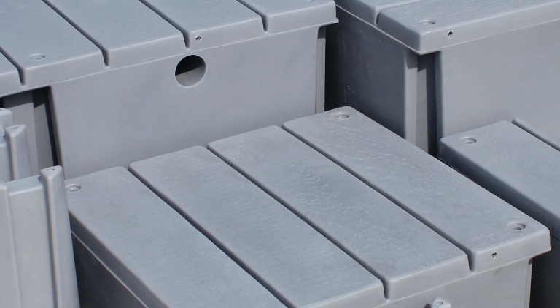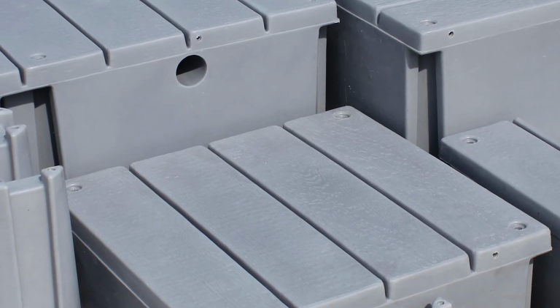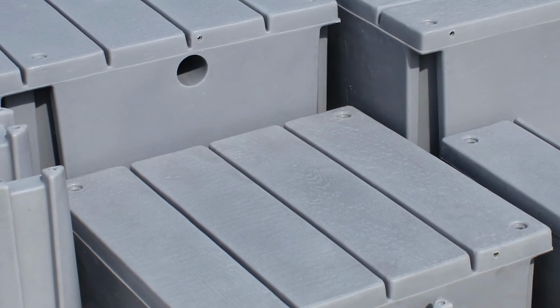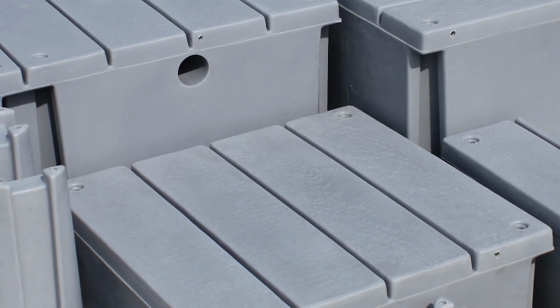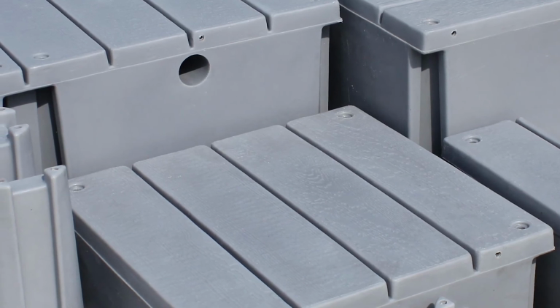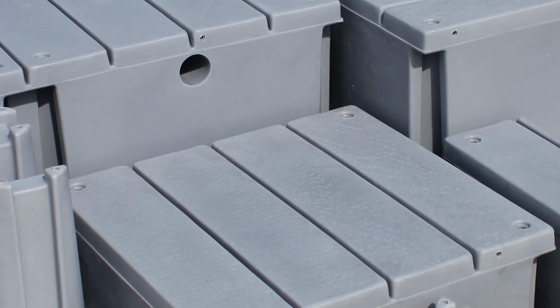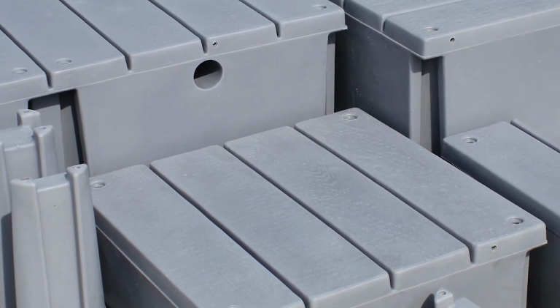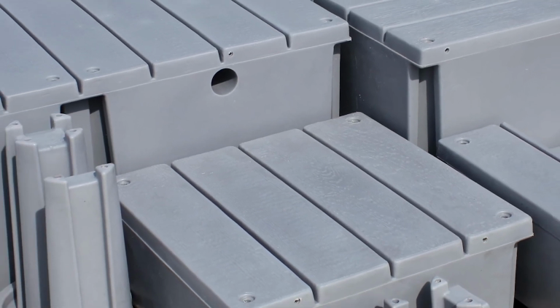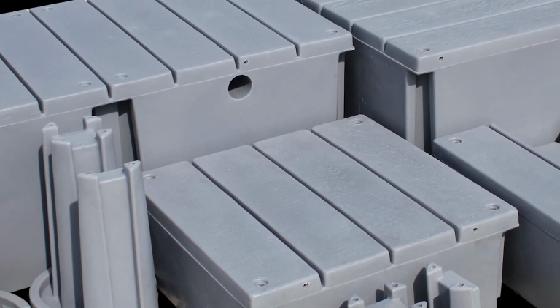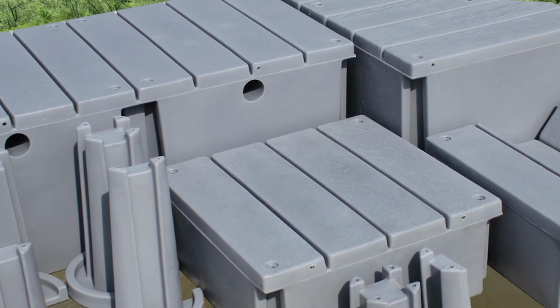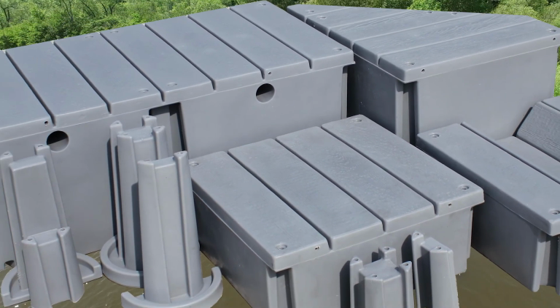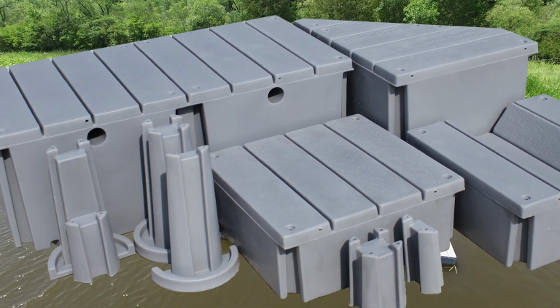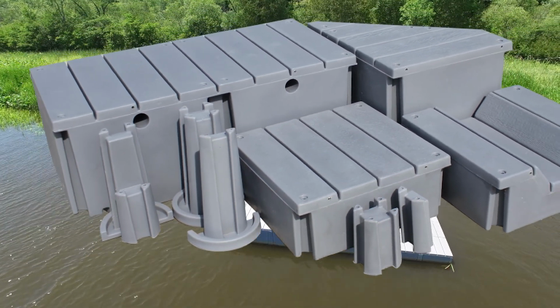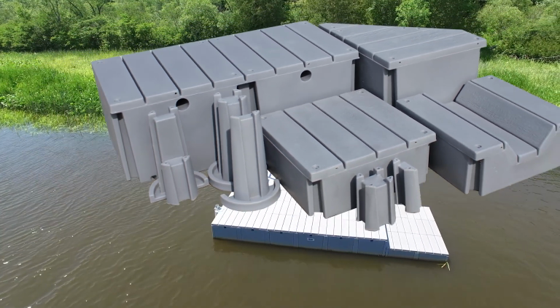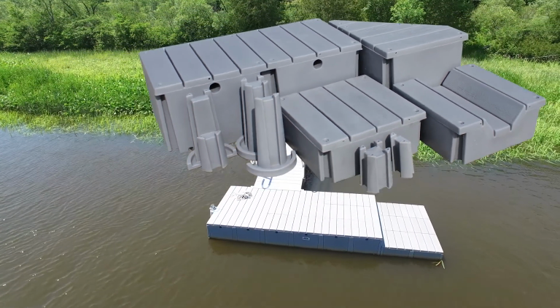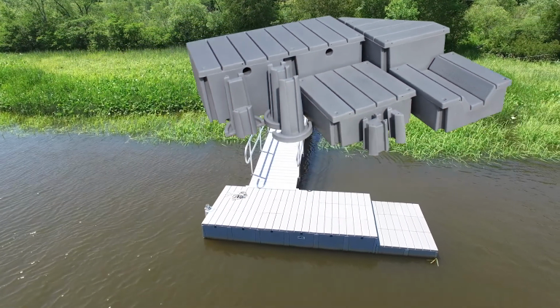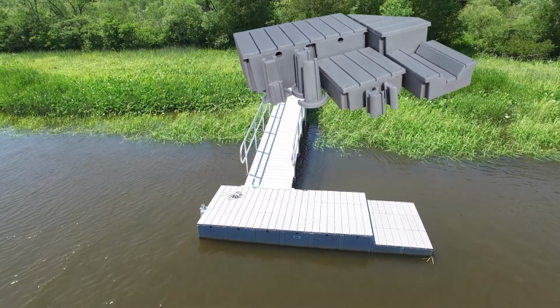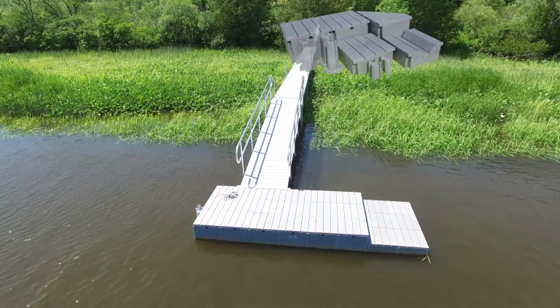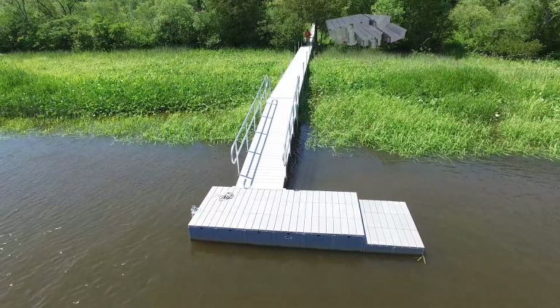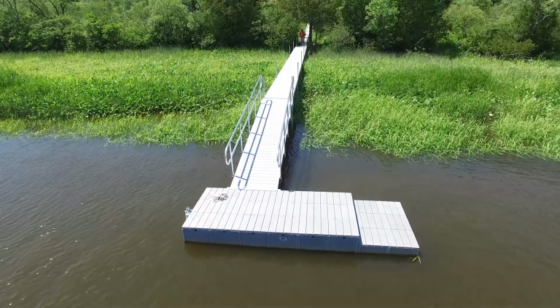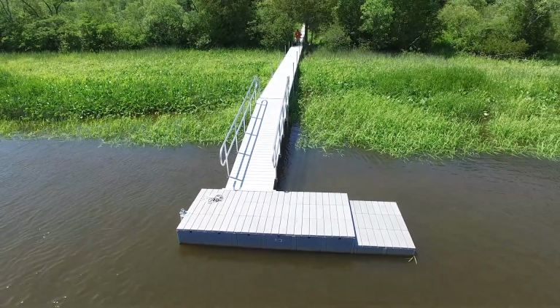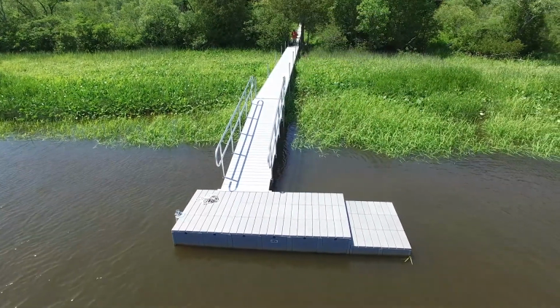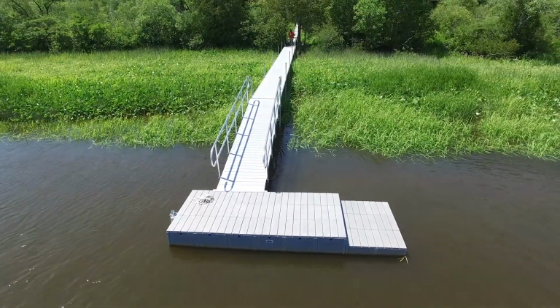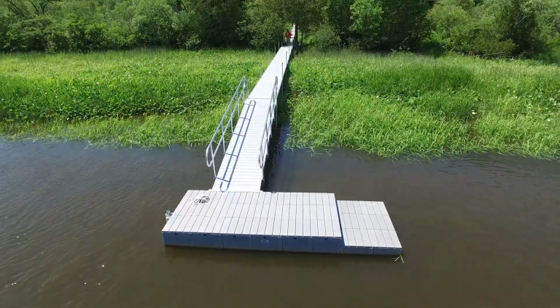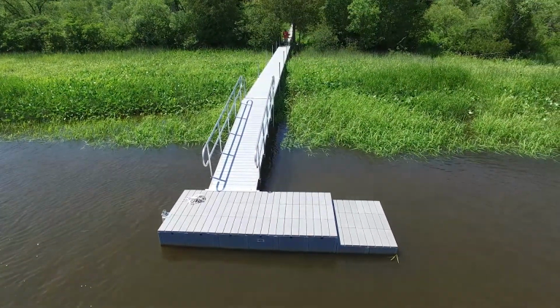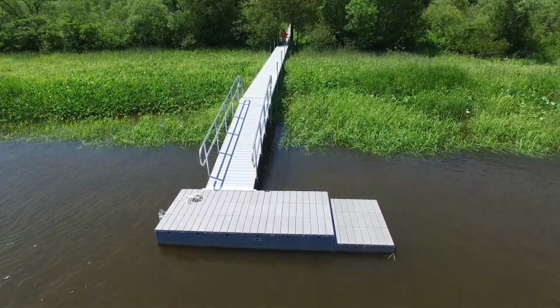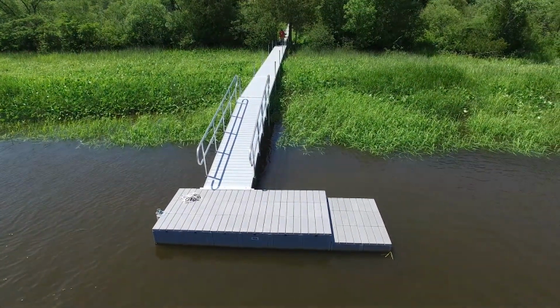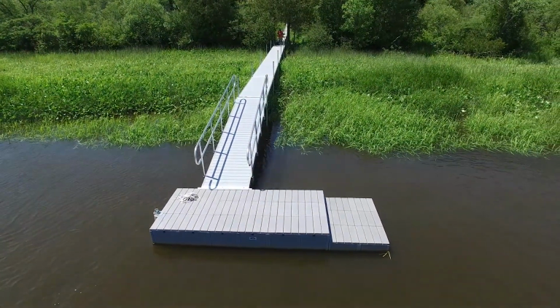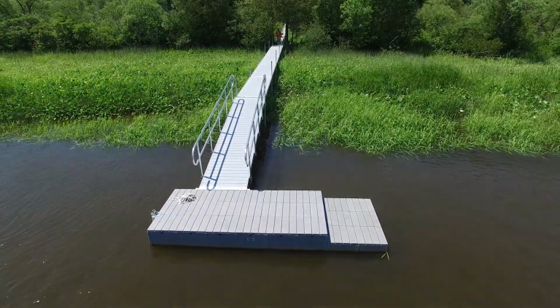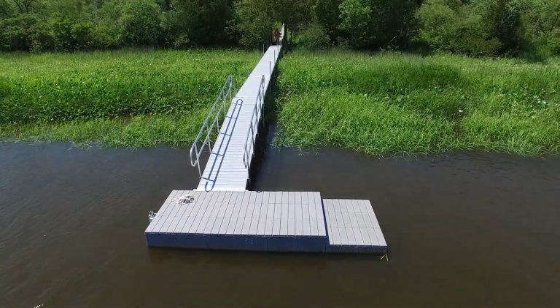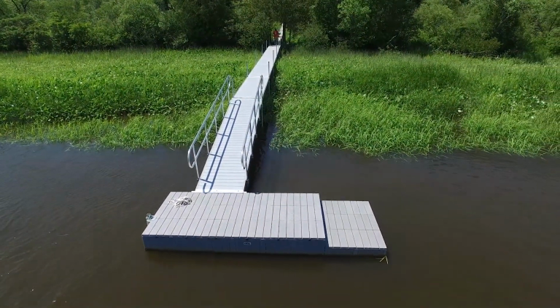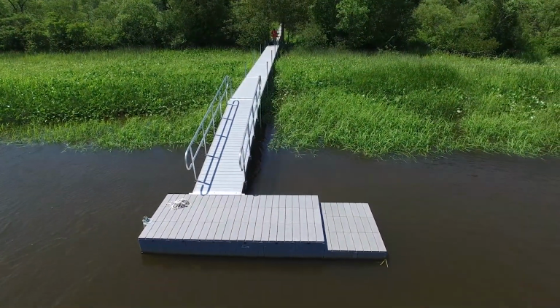MPD blocks come in a variety of different shapes and sizes, allowing for the ability of configuring a dock custom to what you need it for.